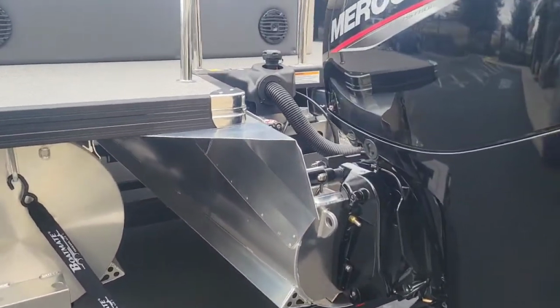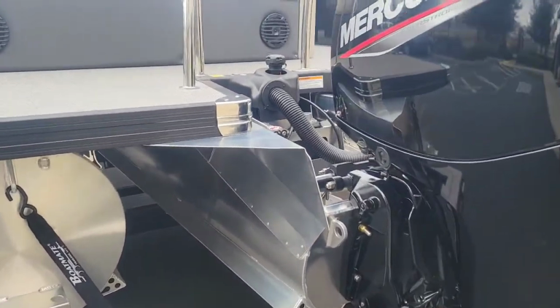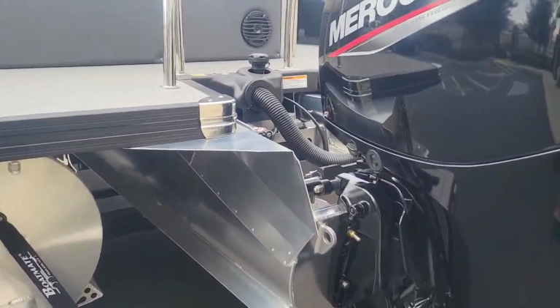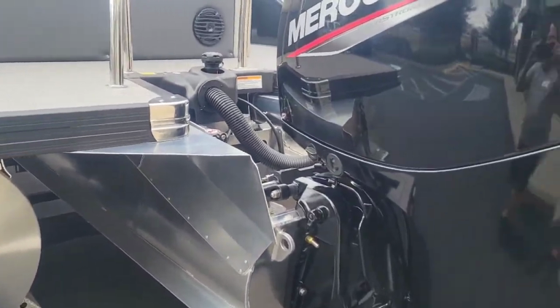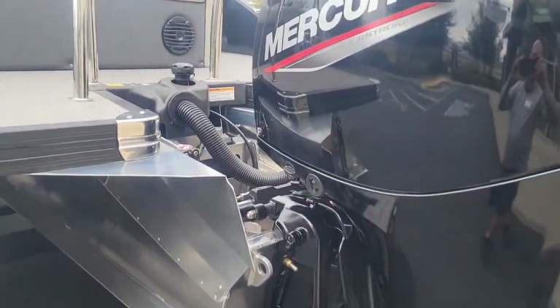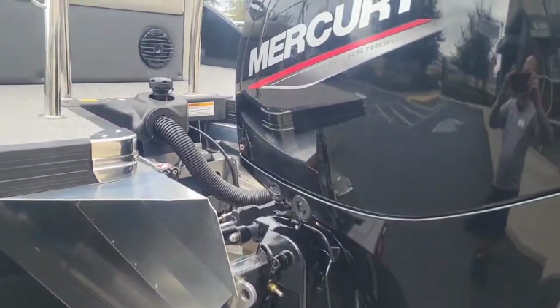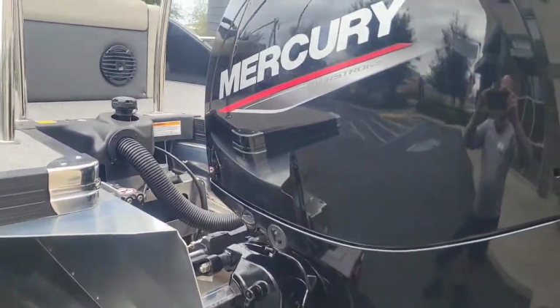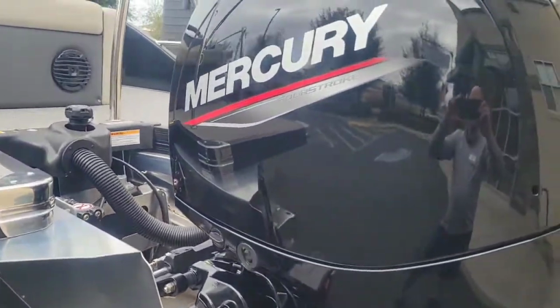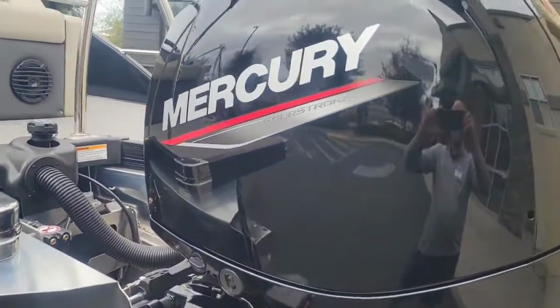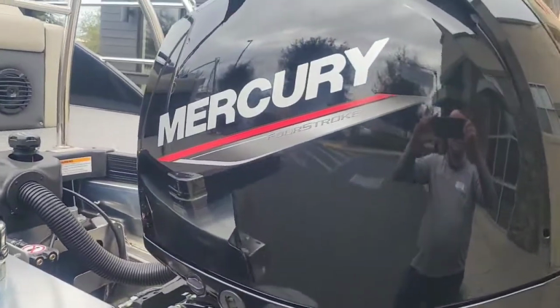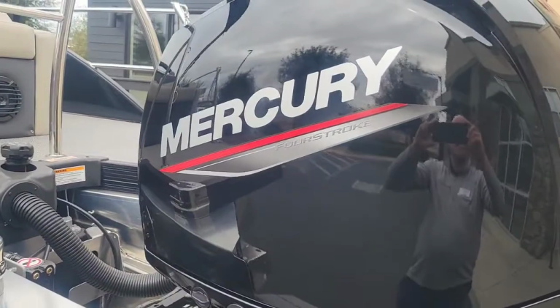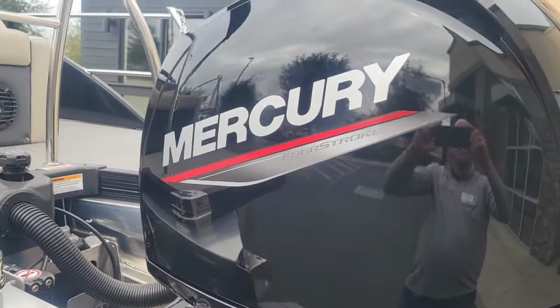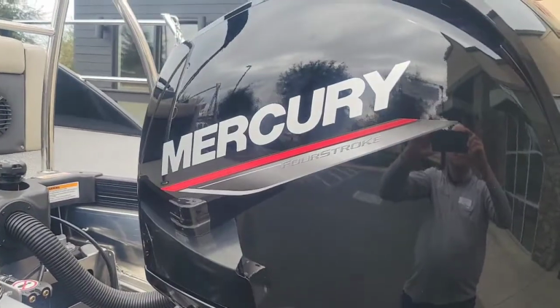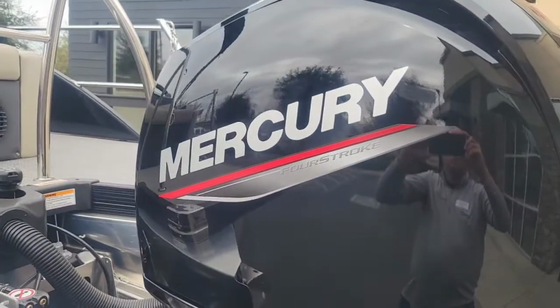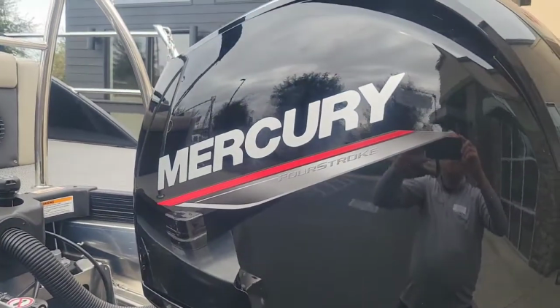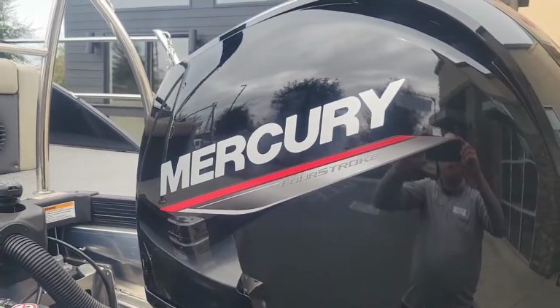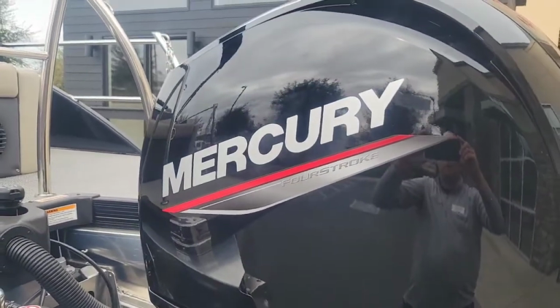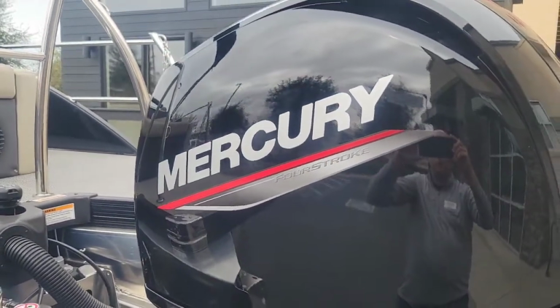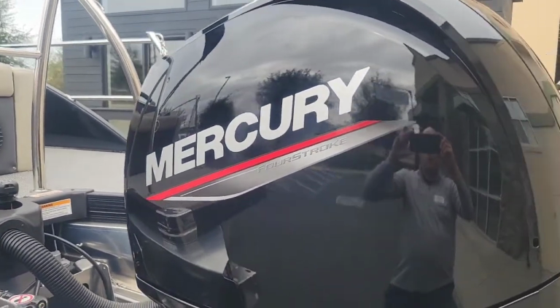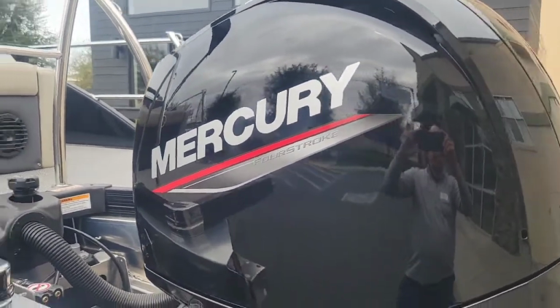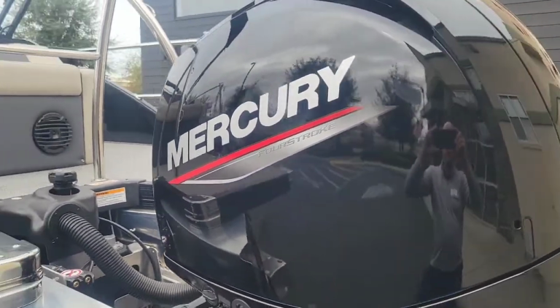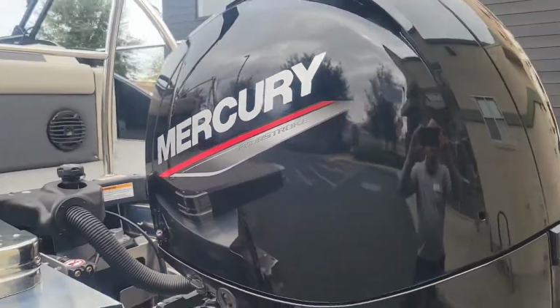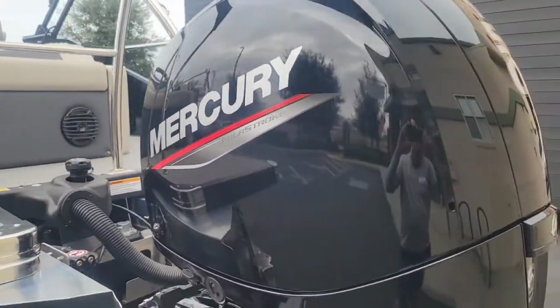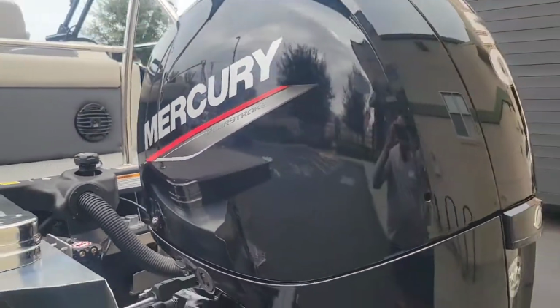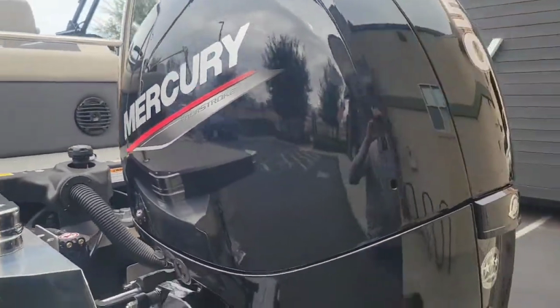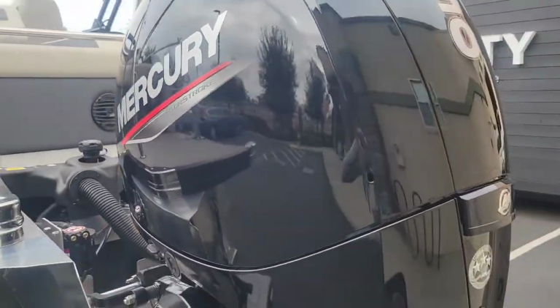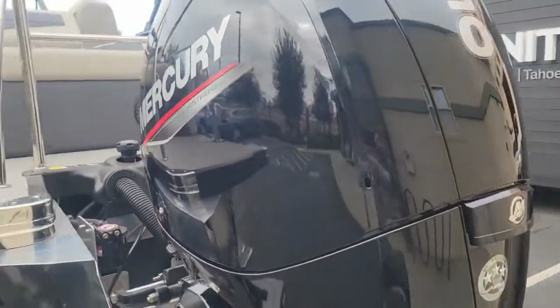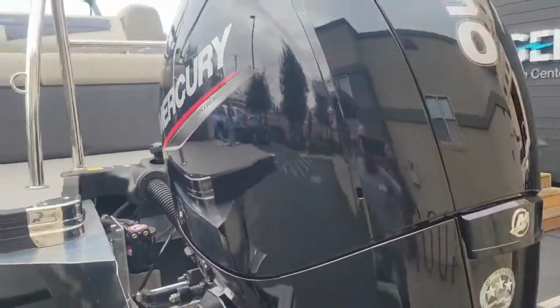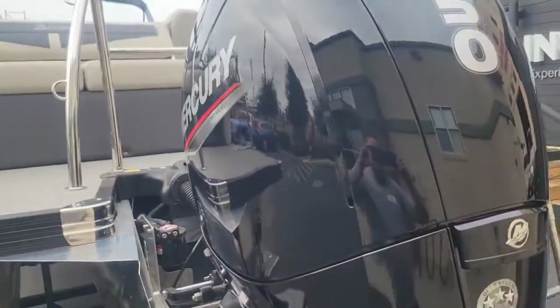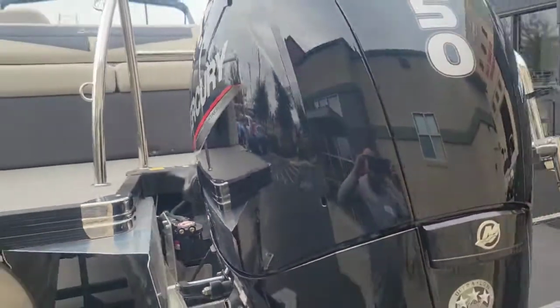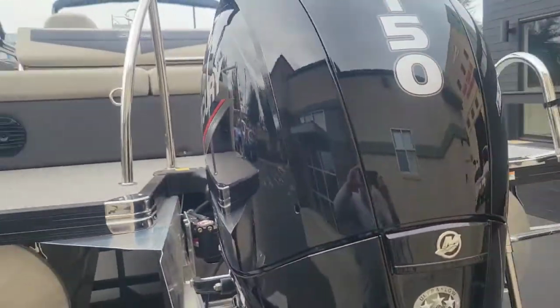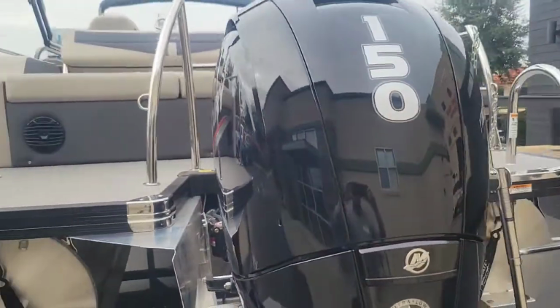We did match this boat up with the Mercury four-stroke 150 horsepower engine.